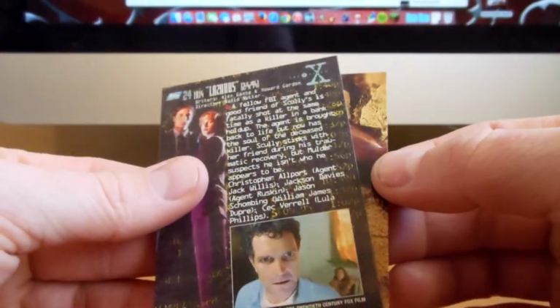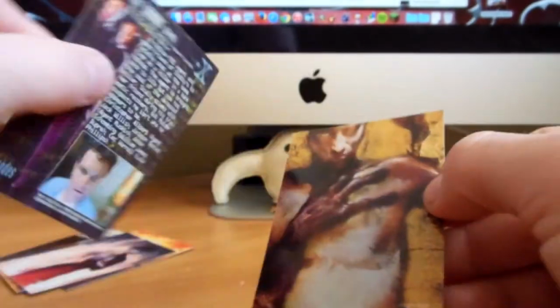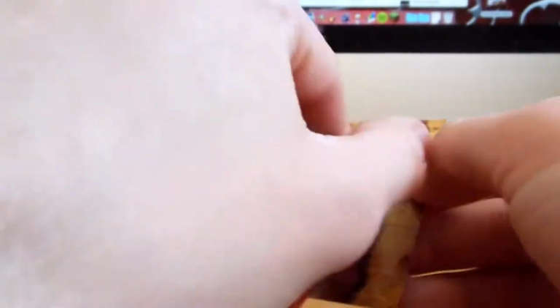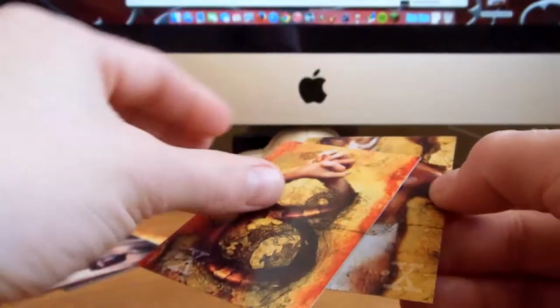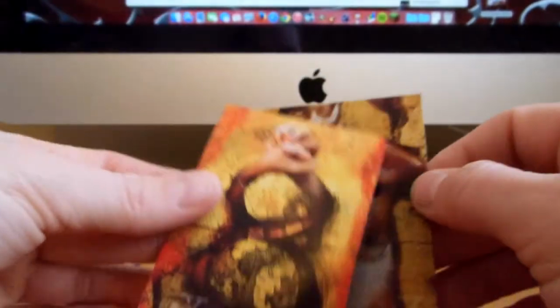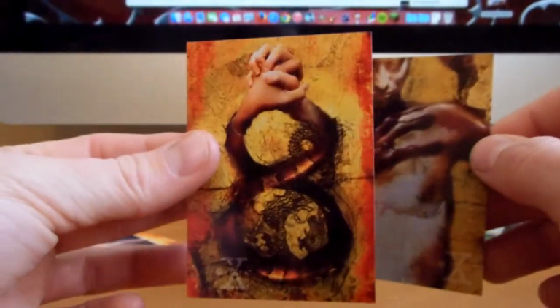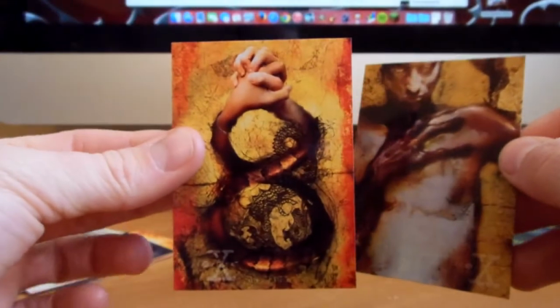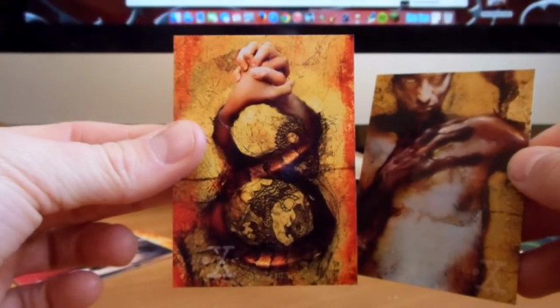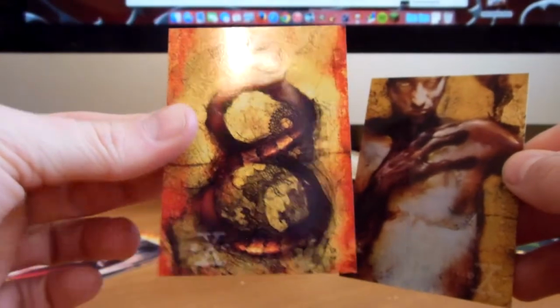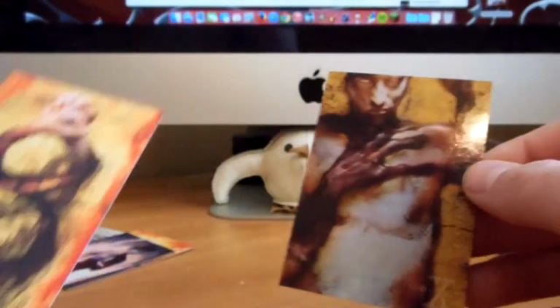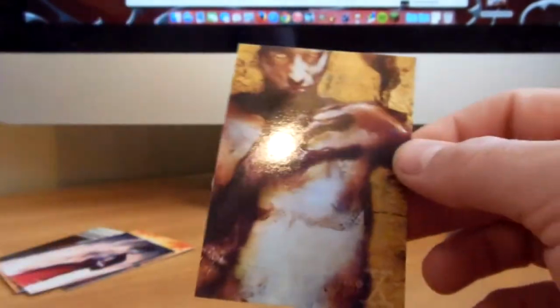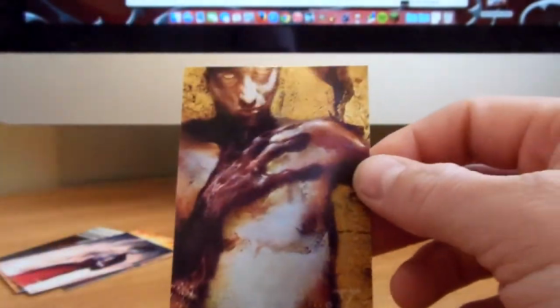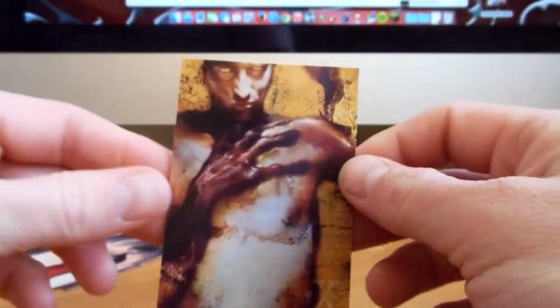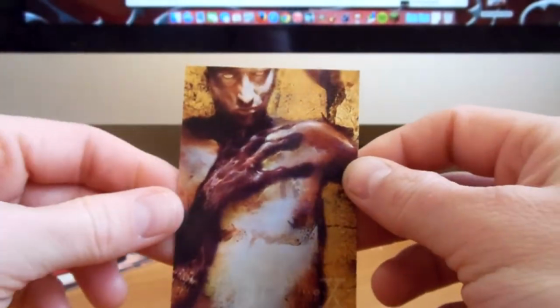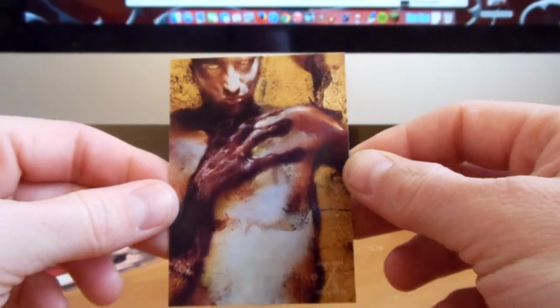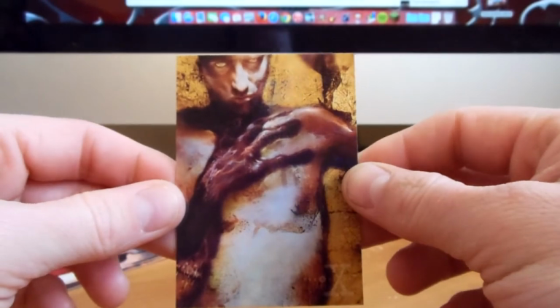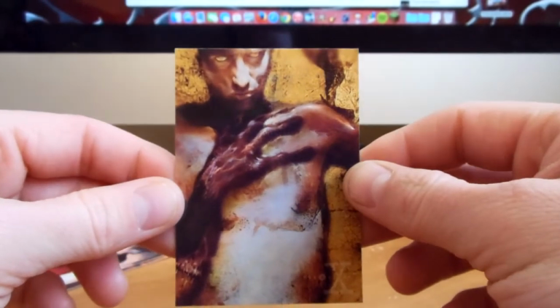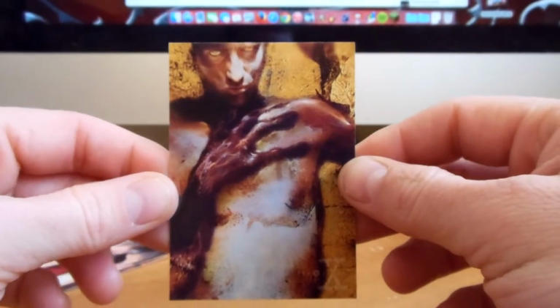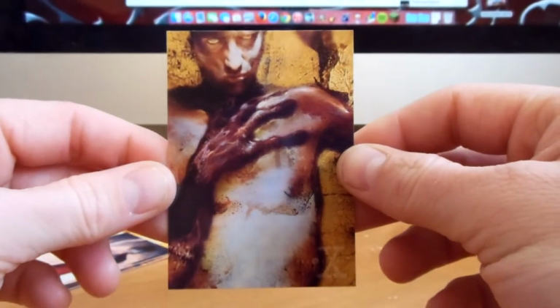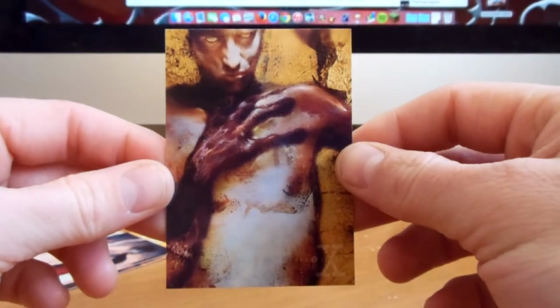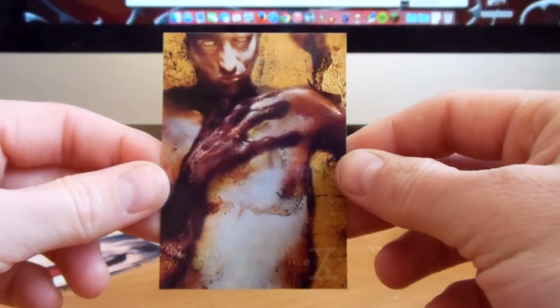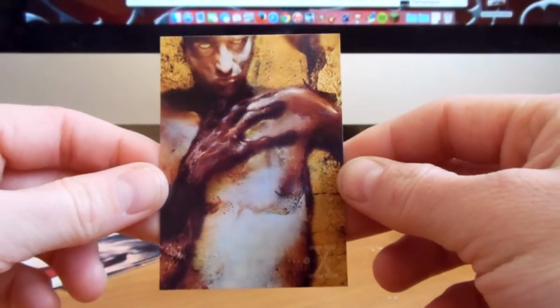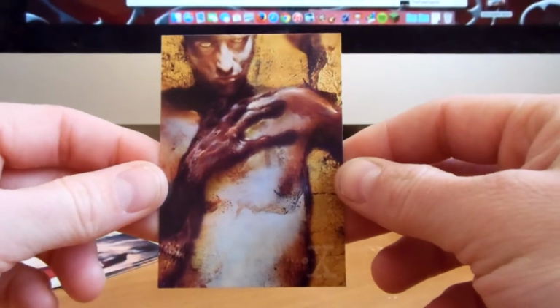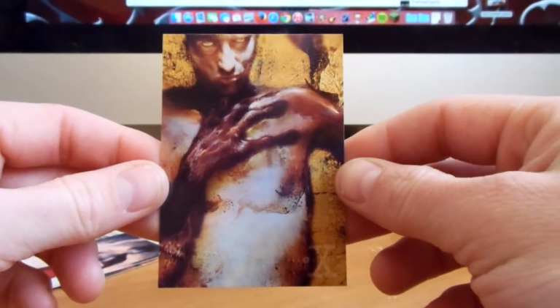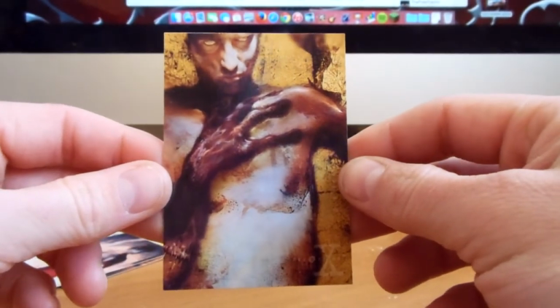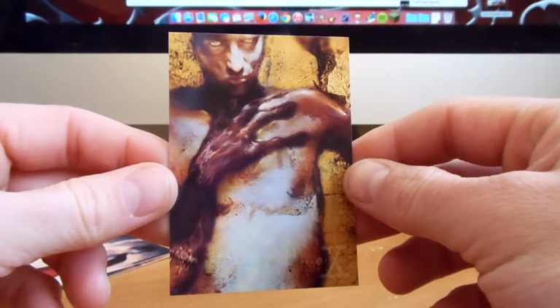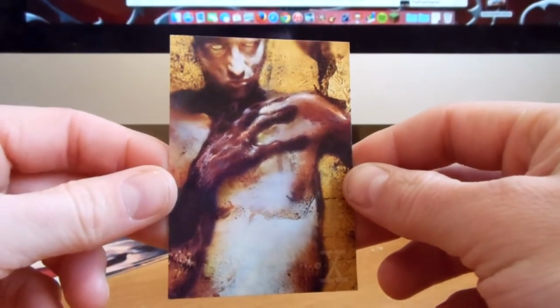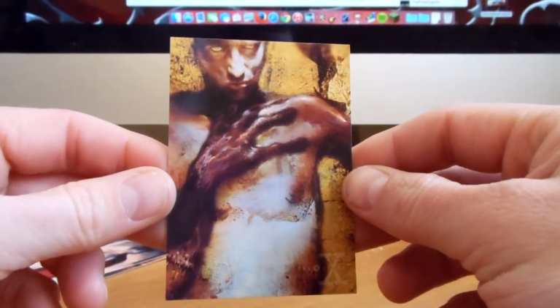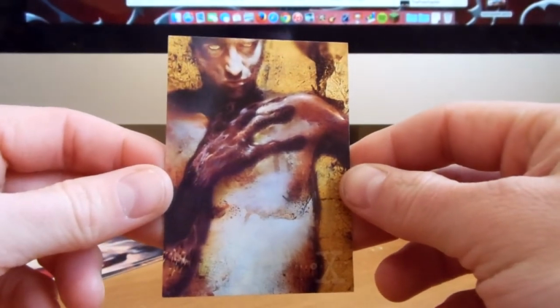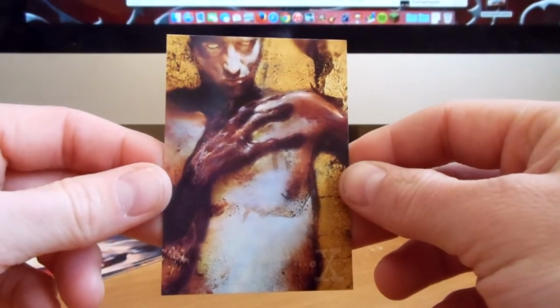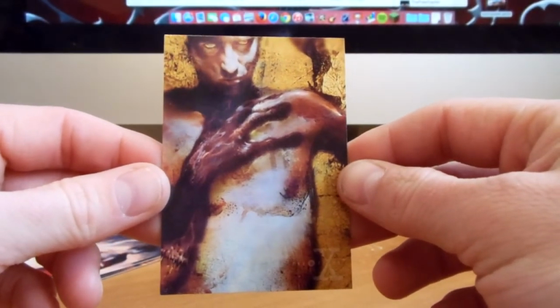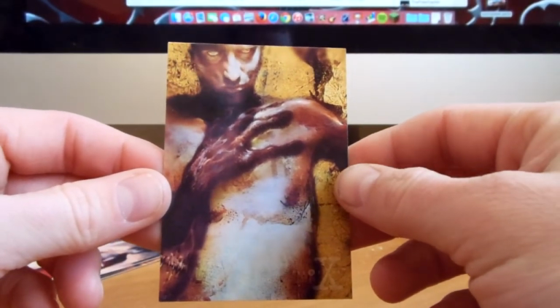Great artwork on there. And then the last one — very creepy, very awesome.